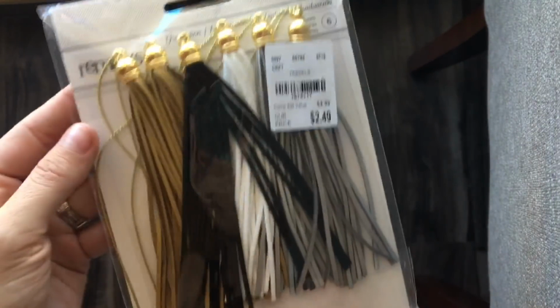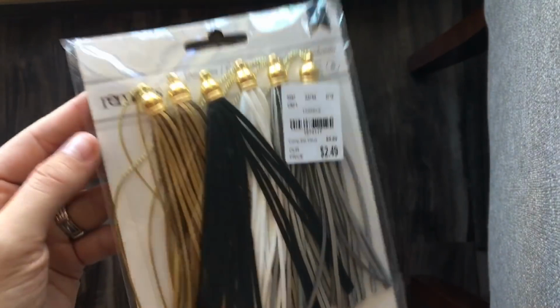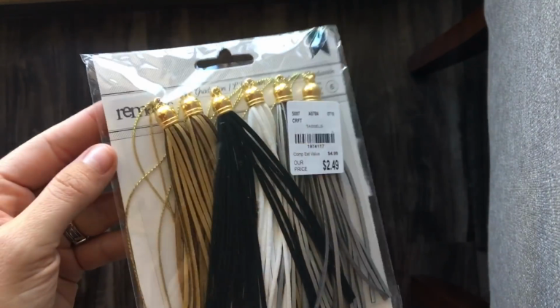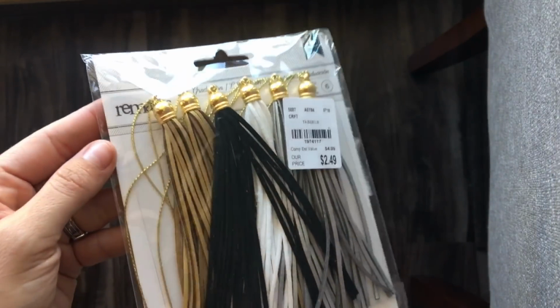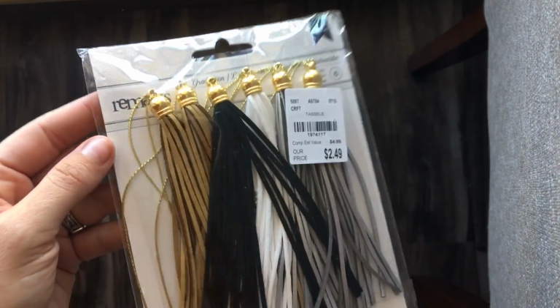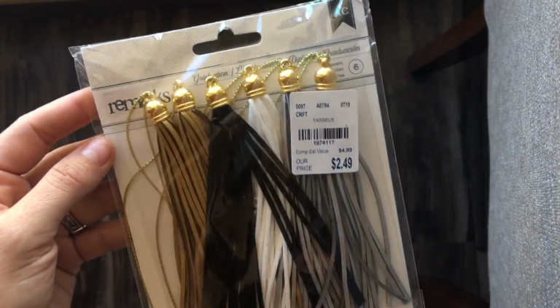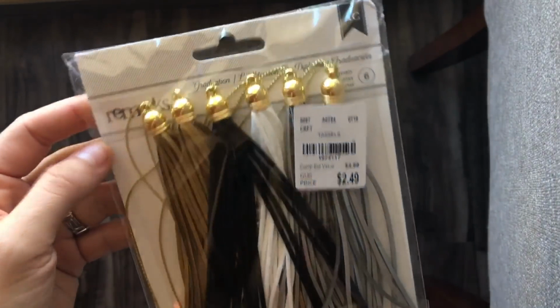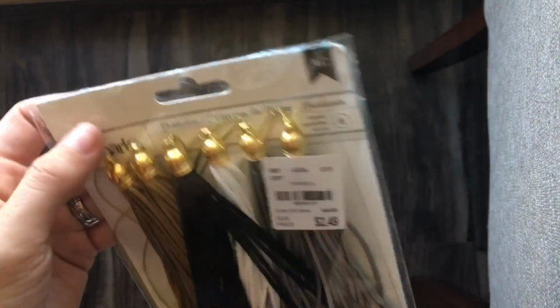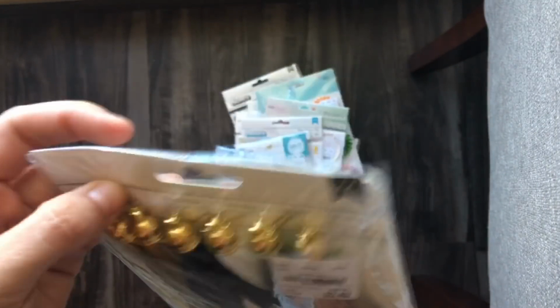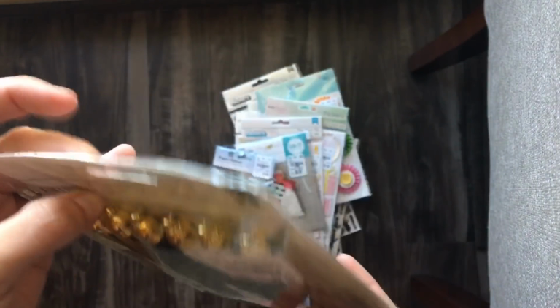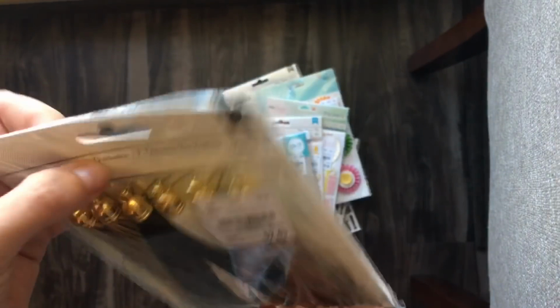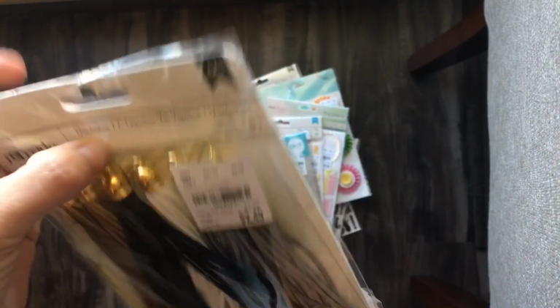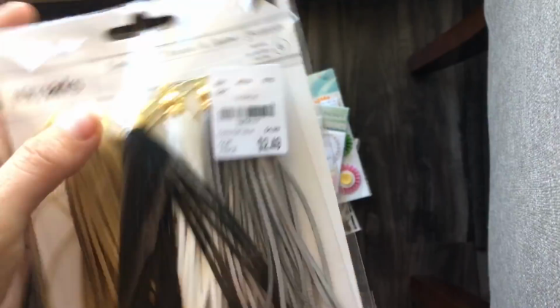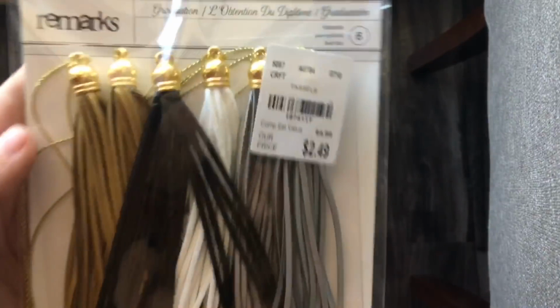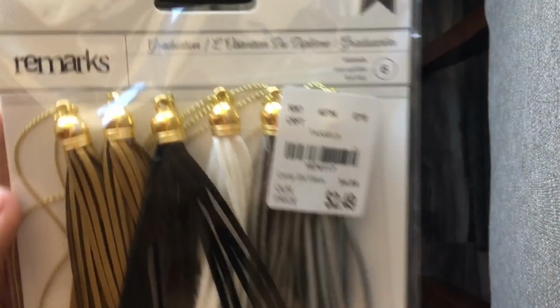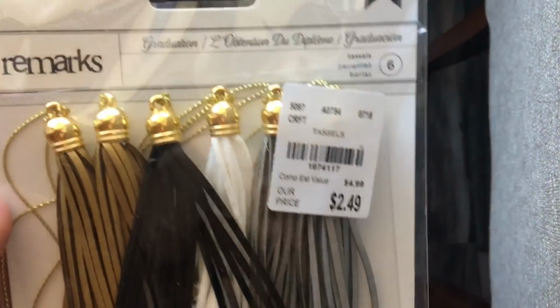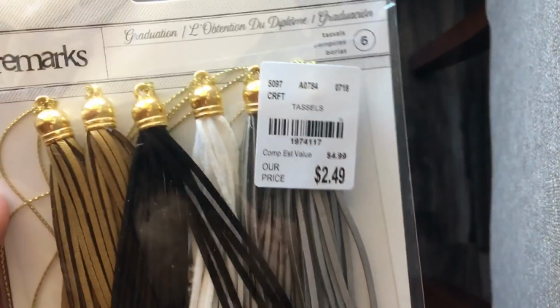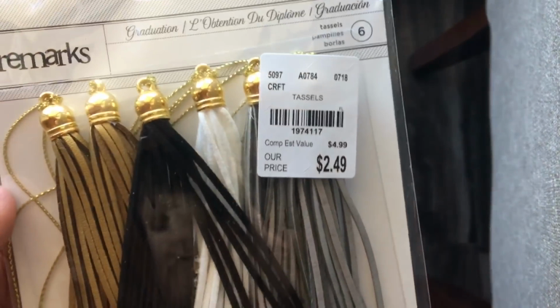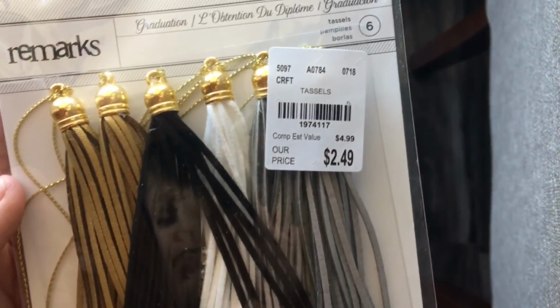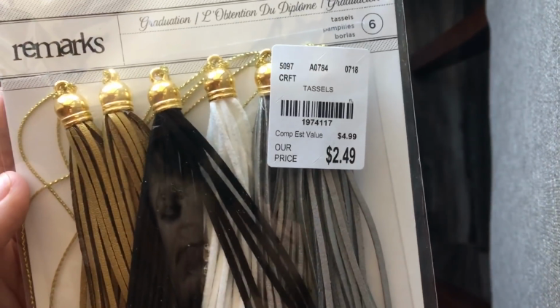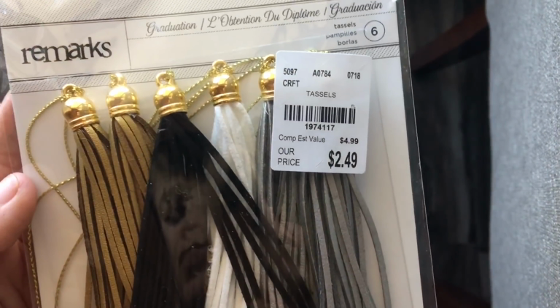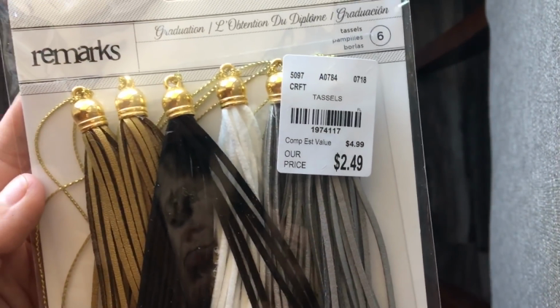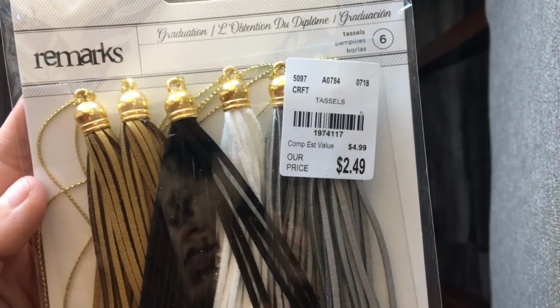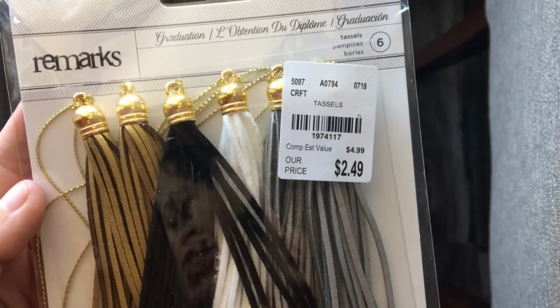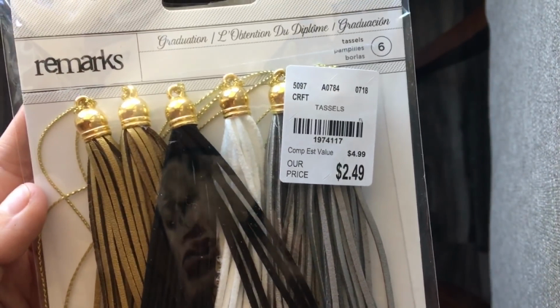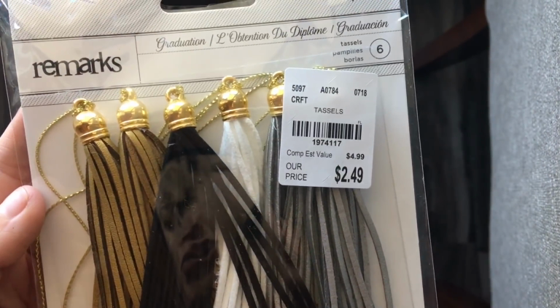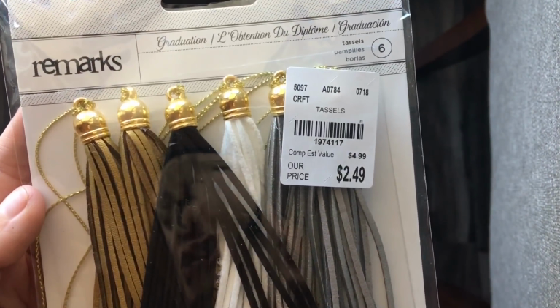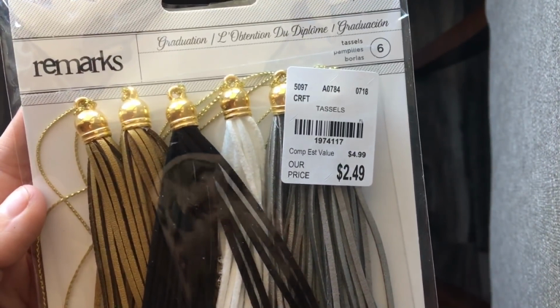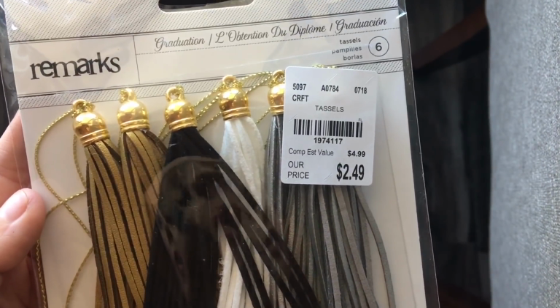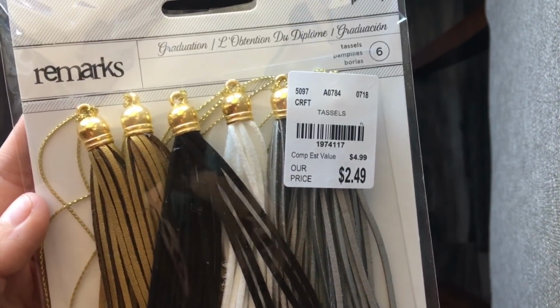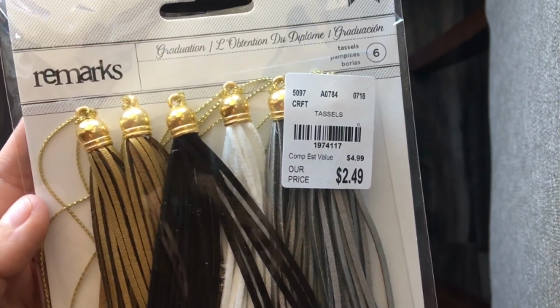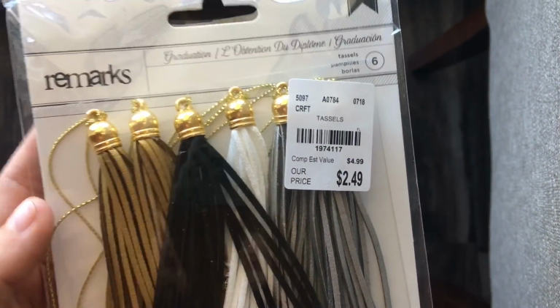The tassels are a little pricey at $2.49 but I like them.